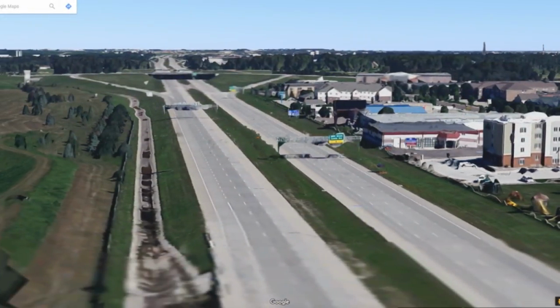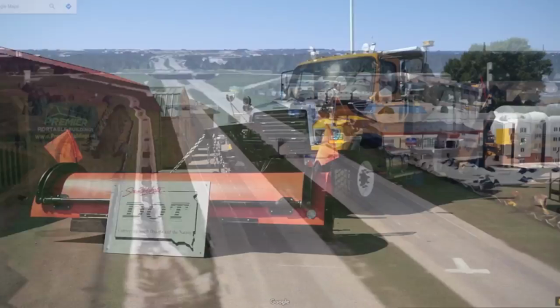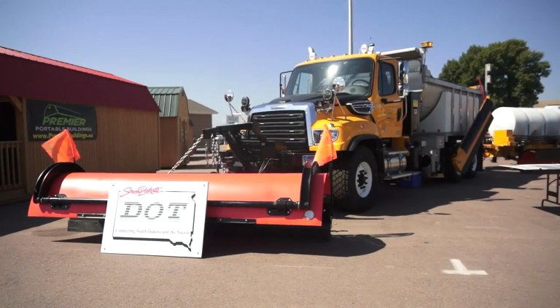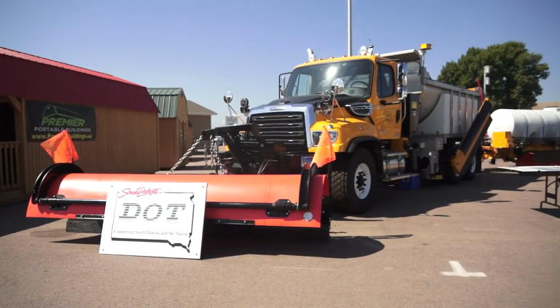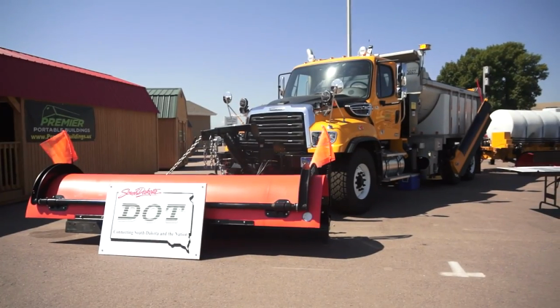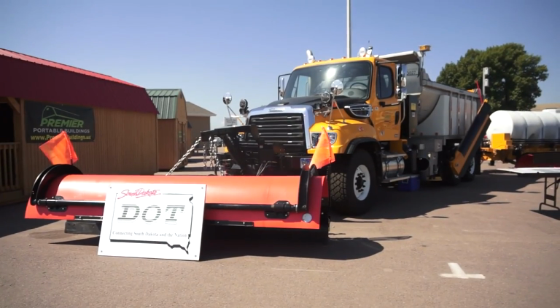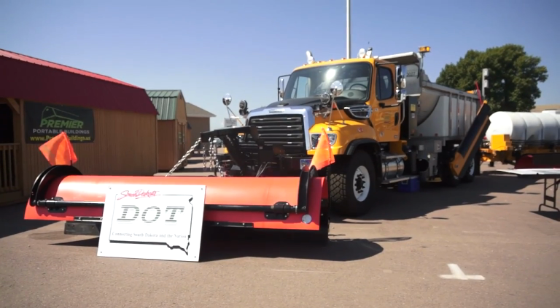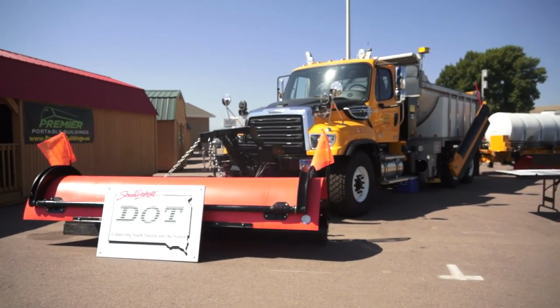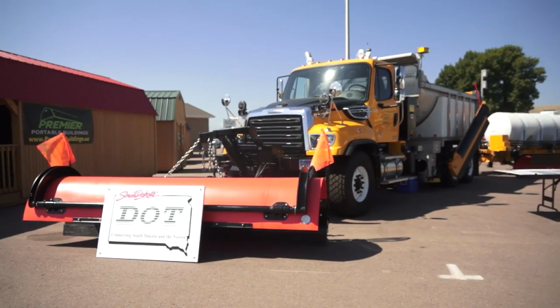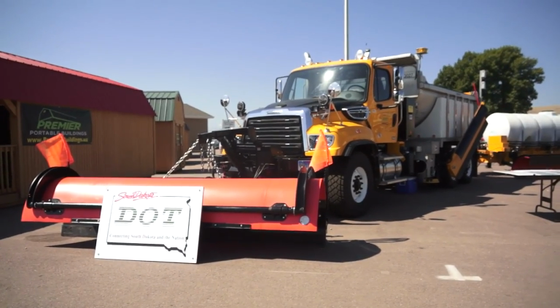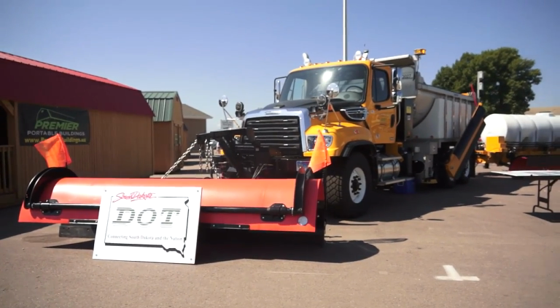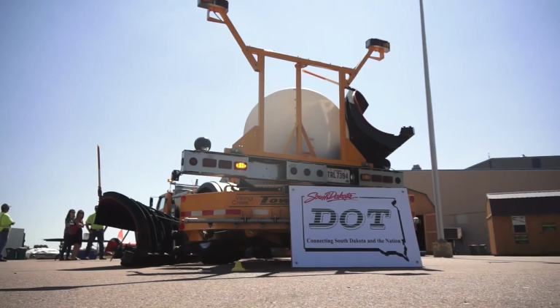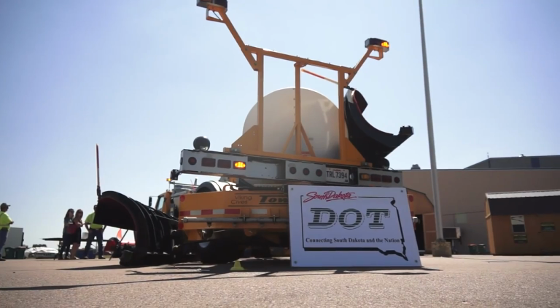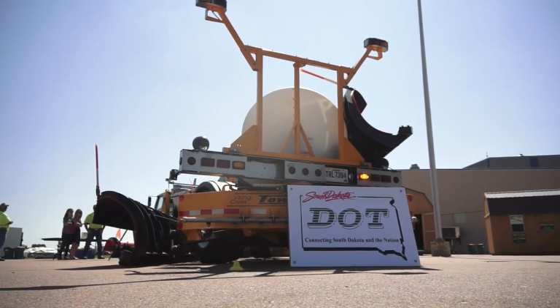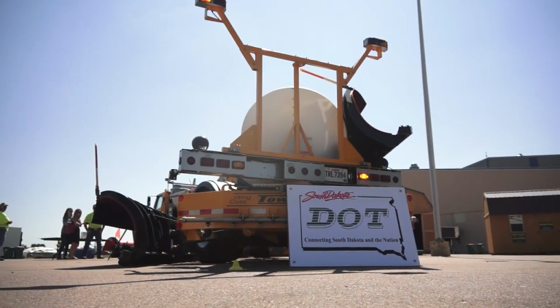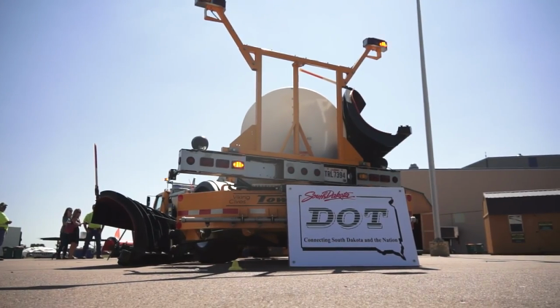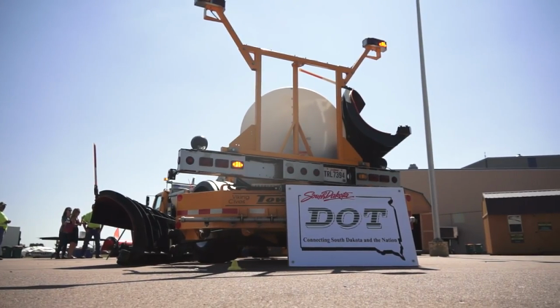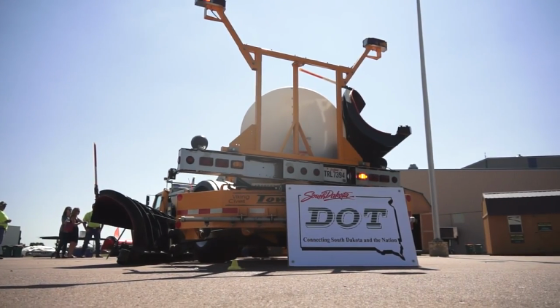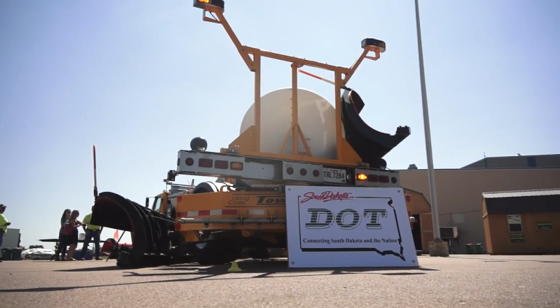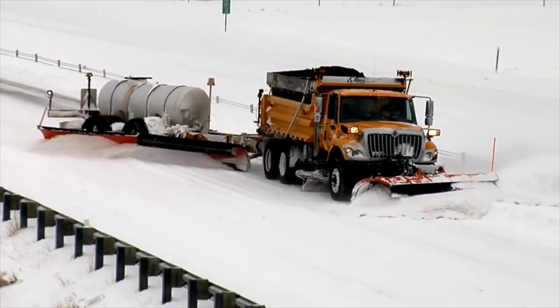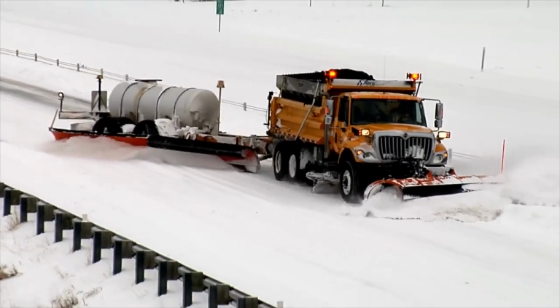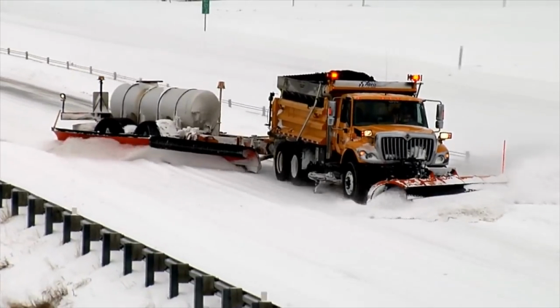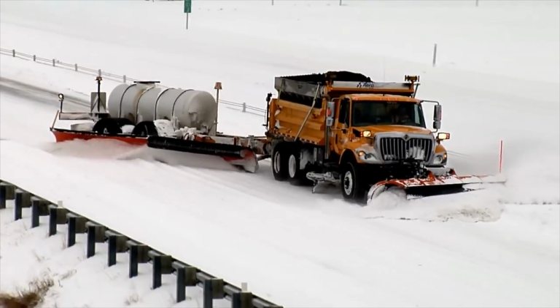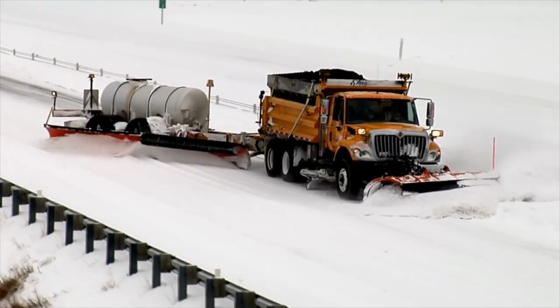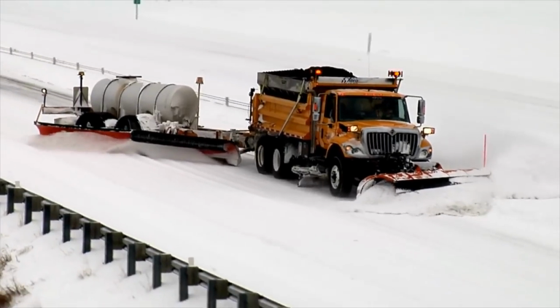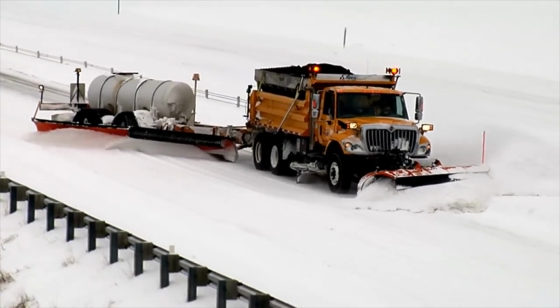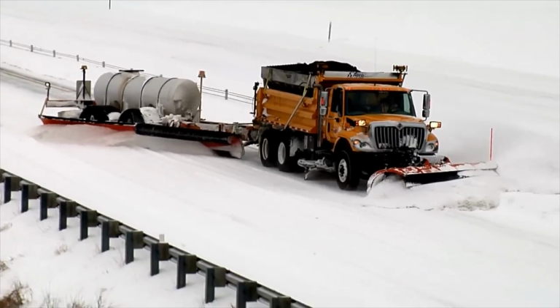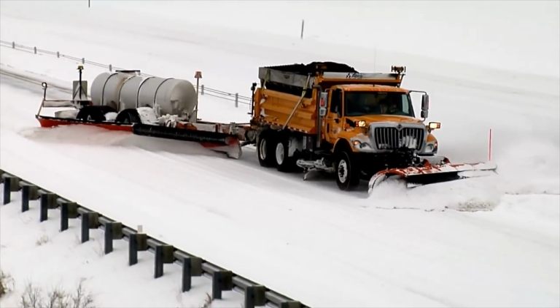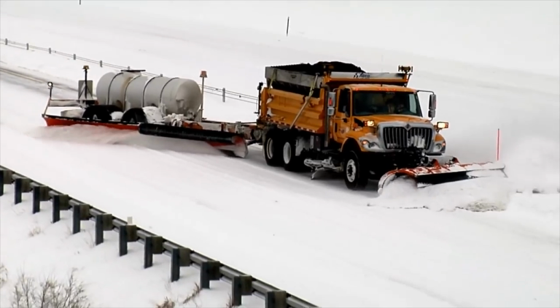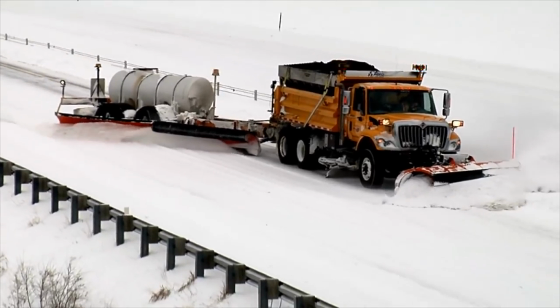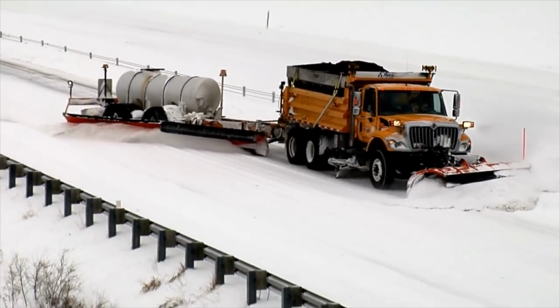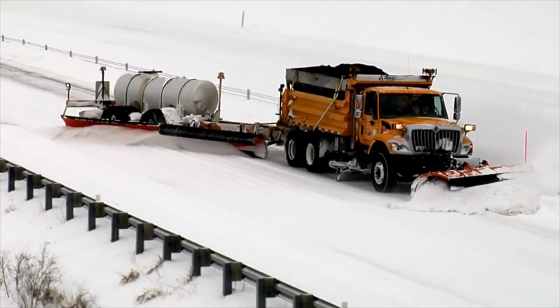This is the first one for the state of South Dakota. All of our neighboring states have them — North Dakota, Iowa, Minnesota, Nebraska — they all use them.